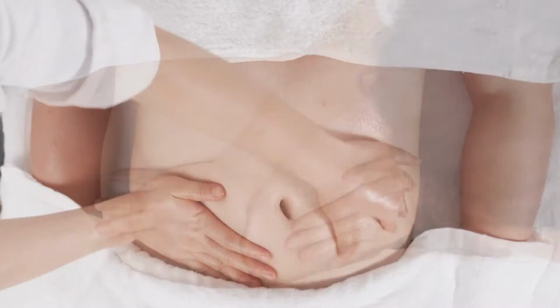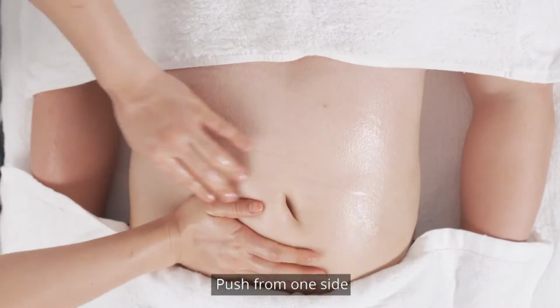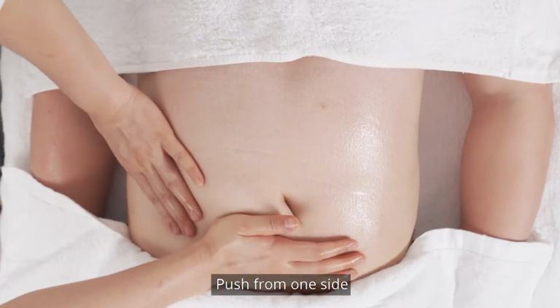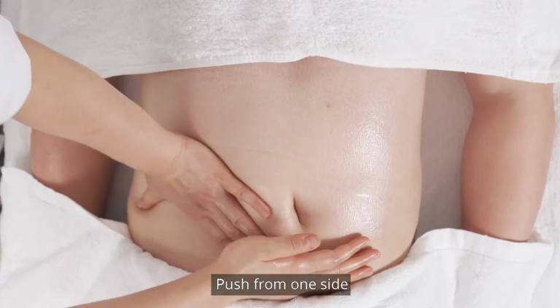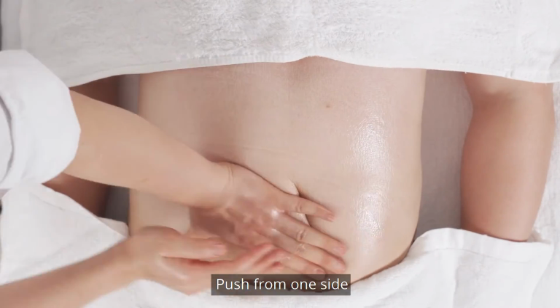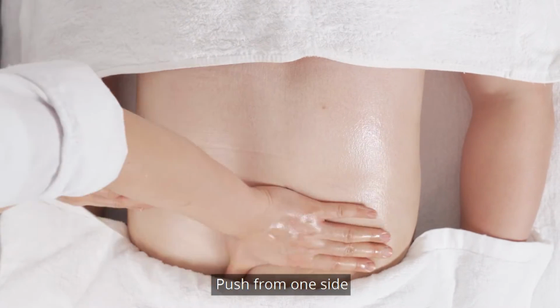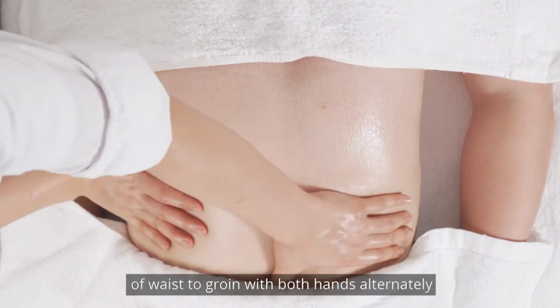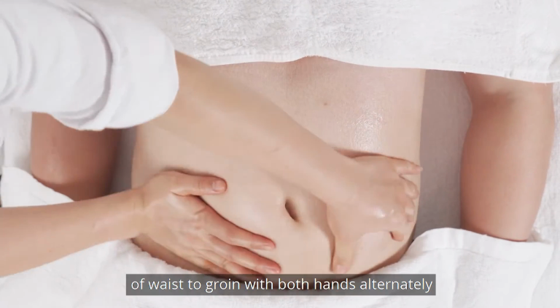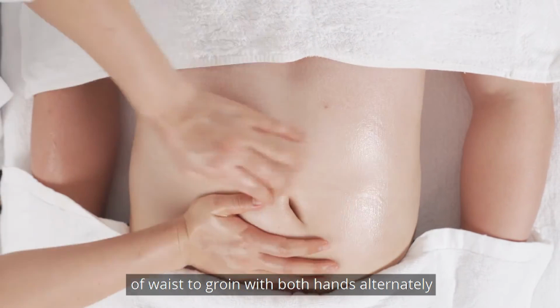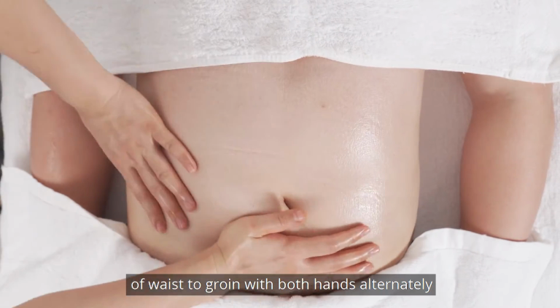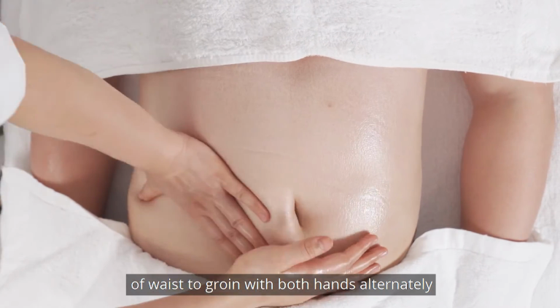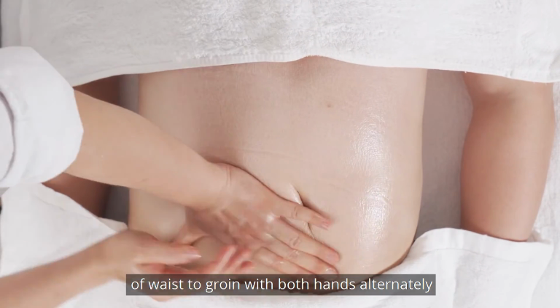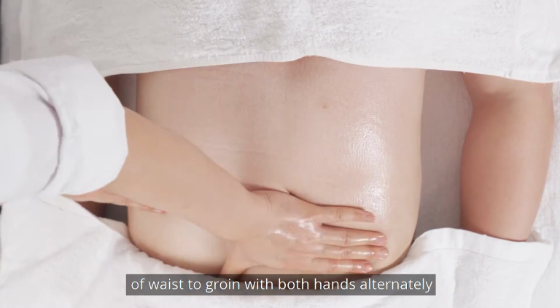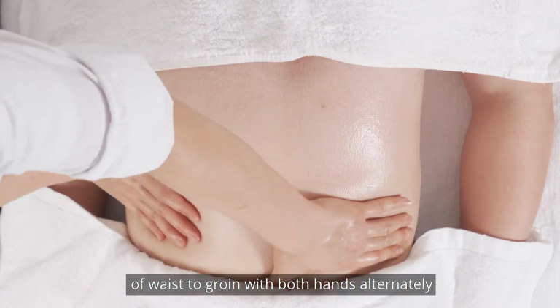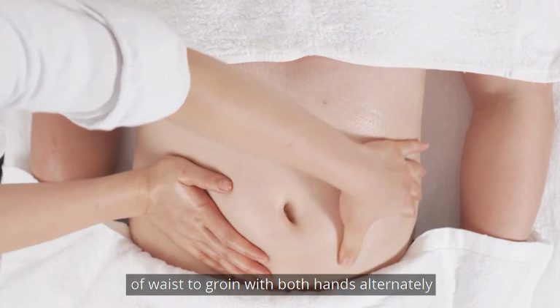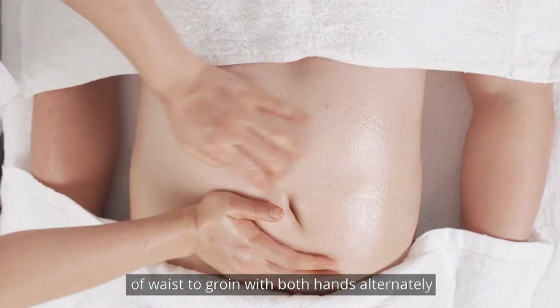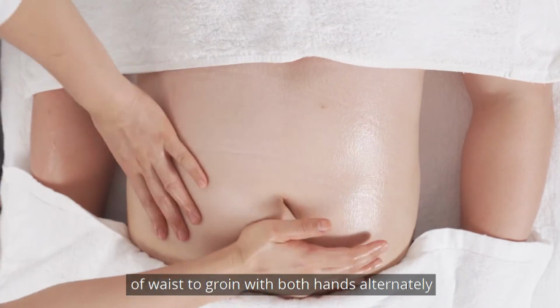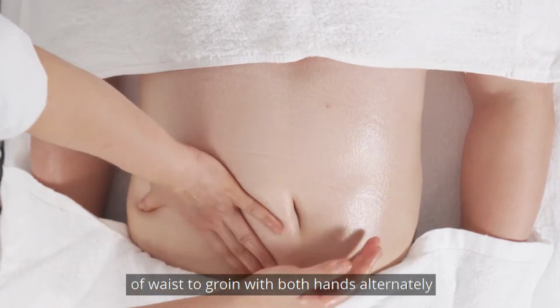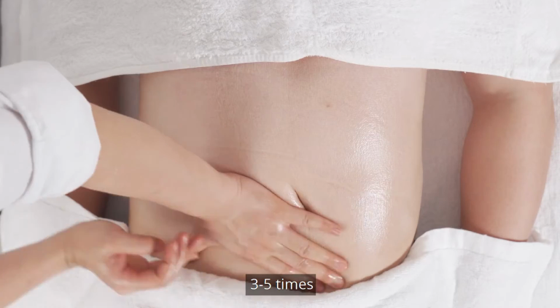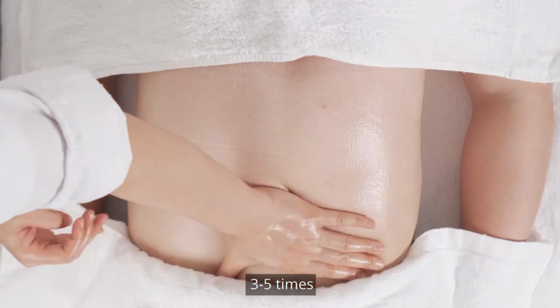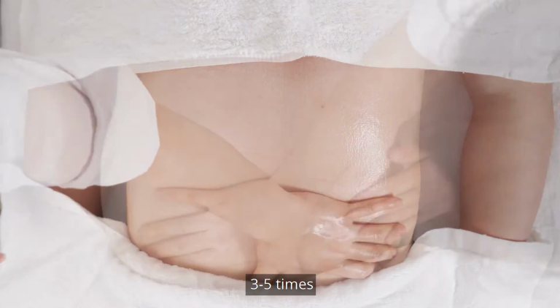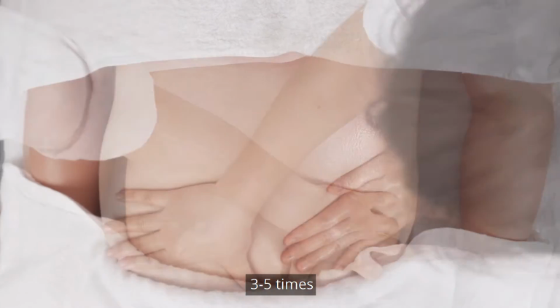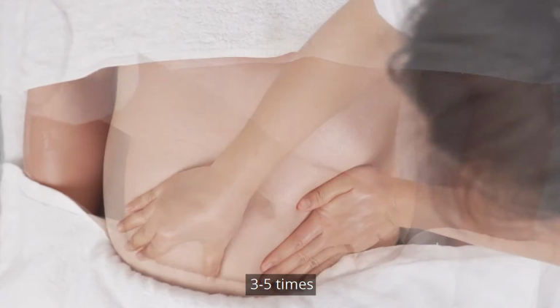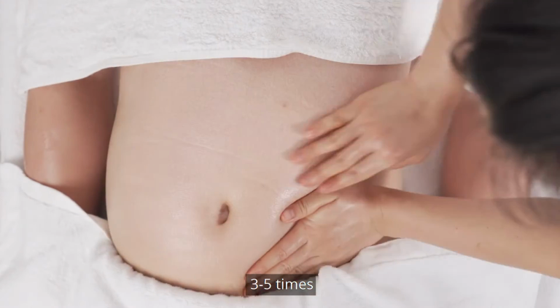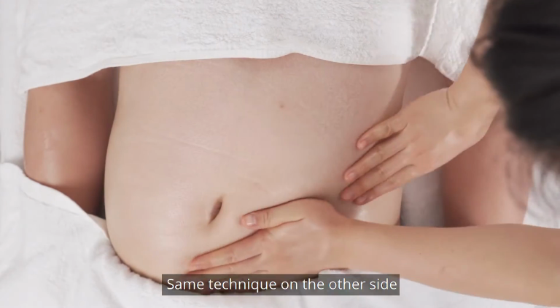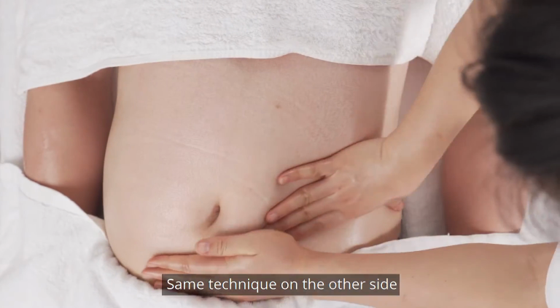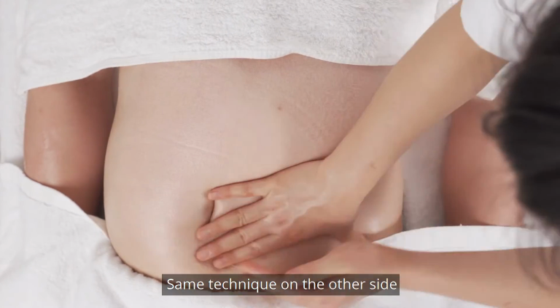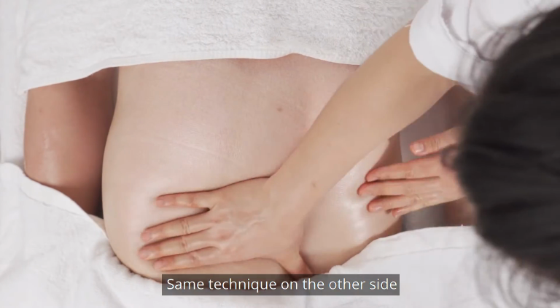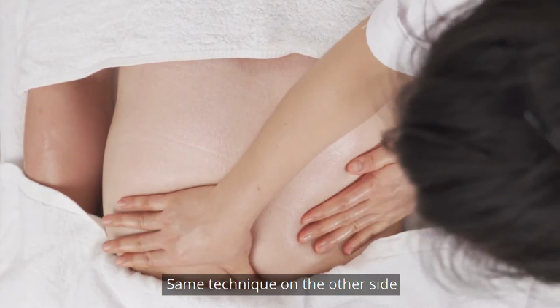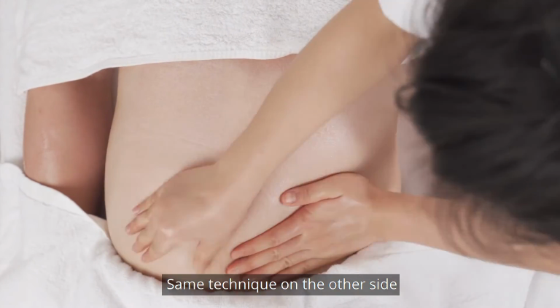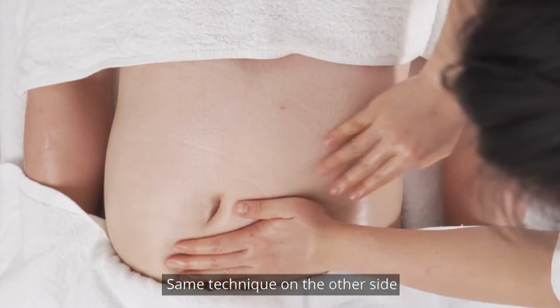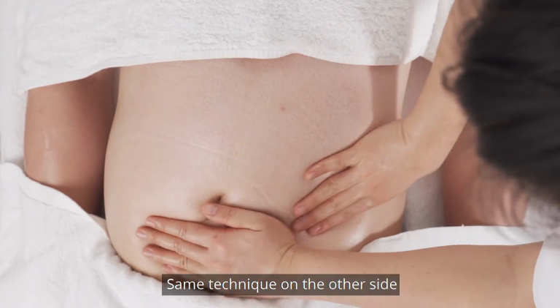Push from one side of the waist to the groin with both hands alternately 3-5 times. Use the same technique on the other side.